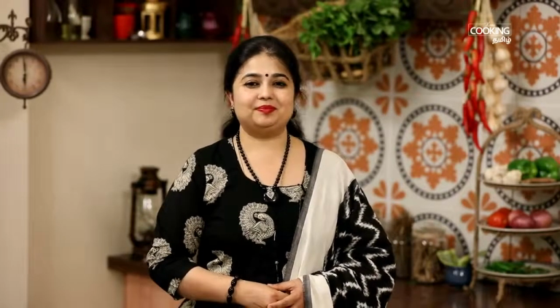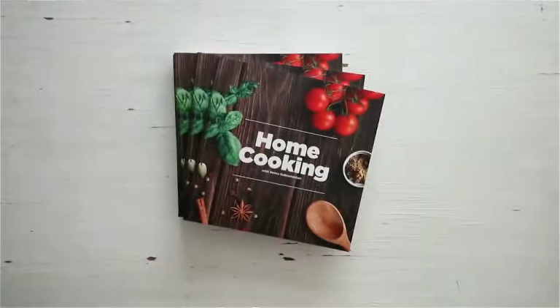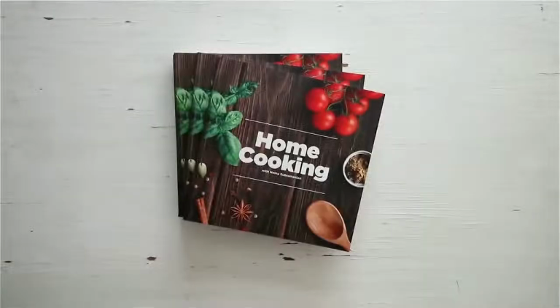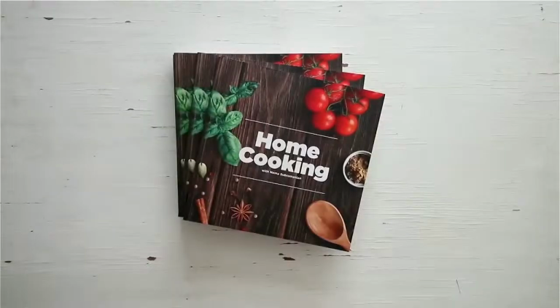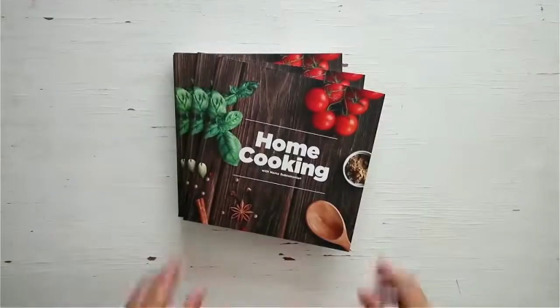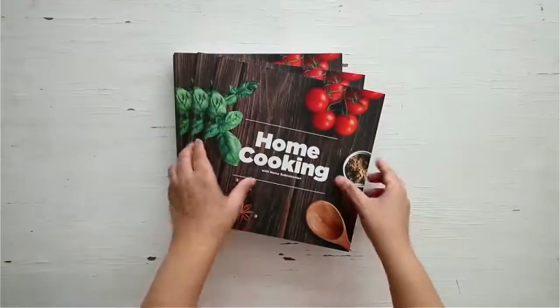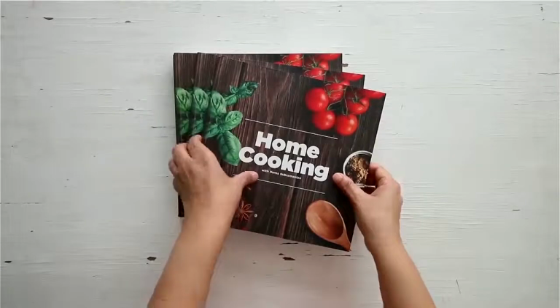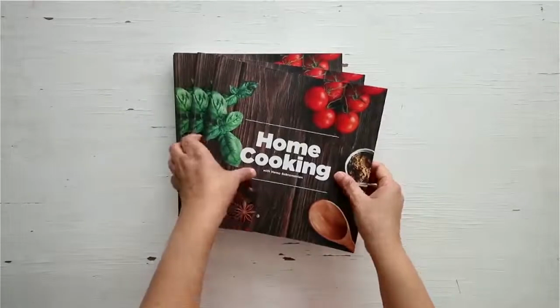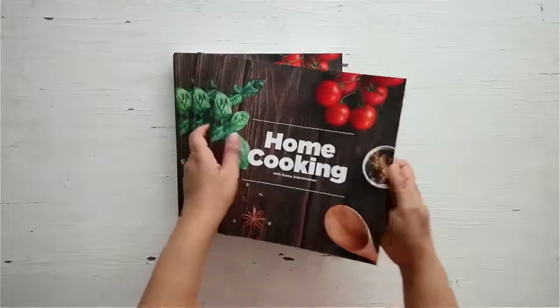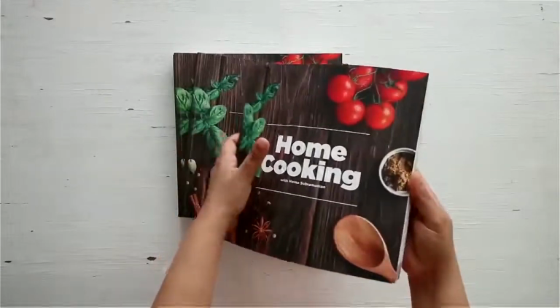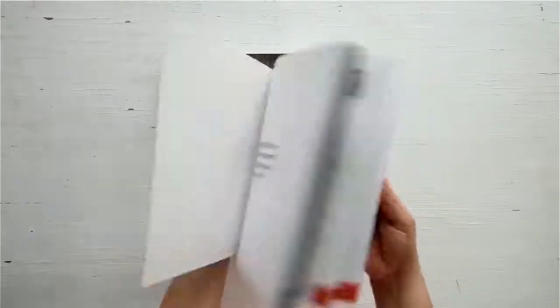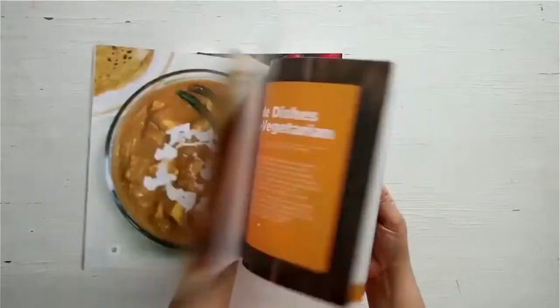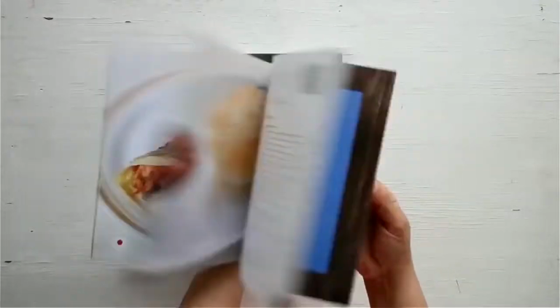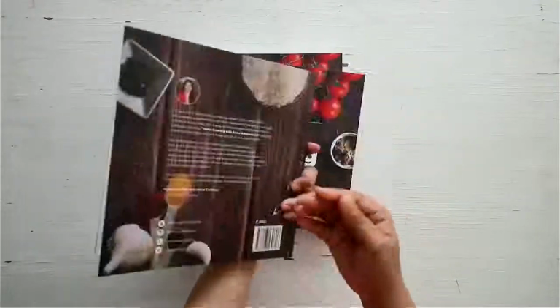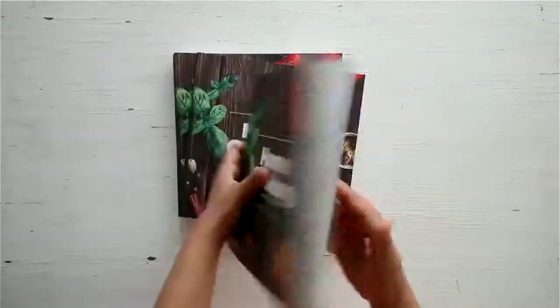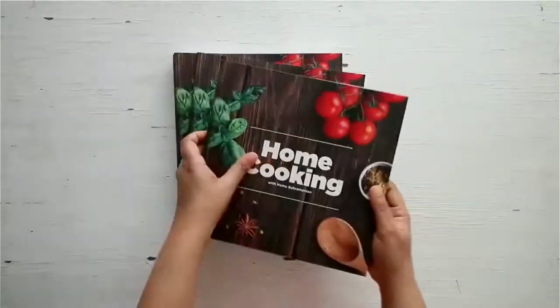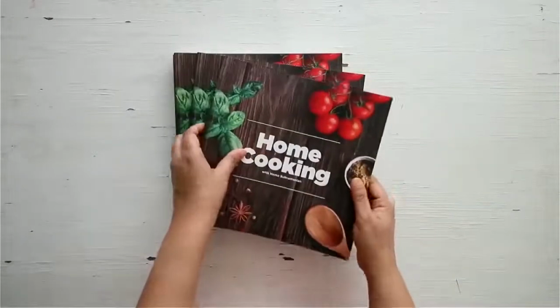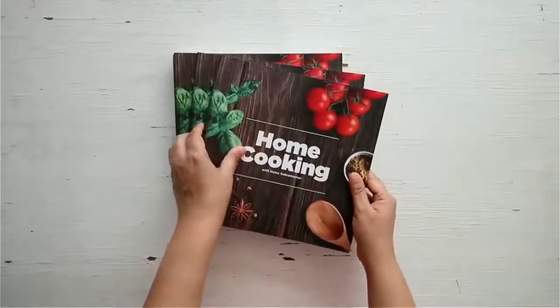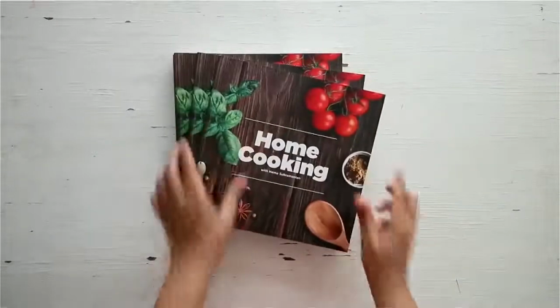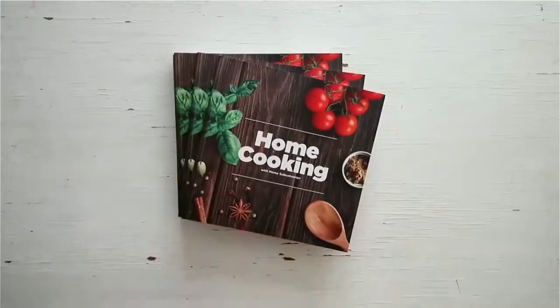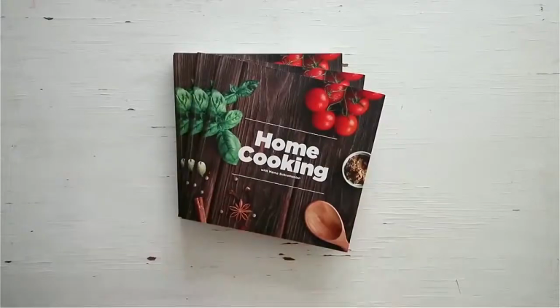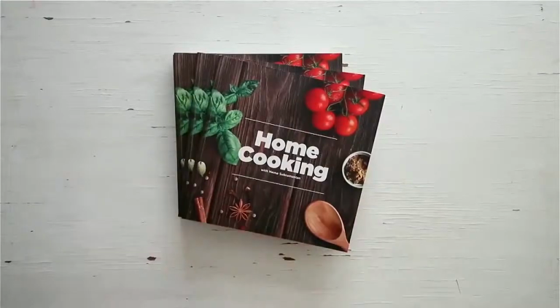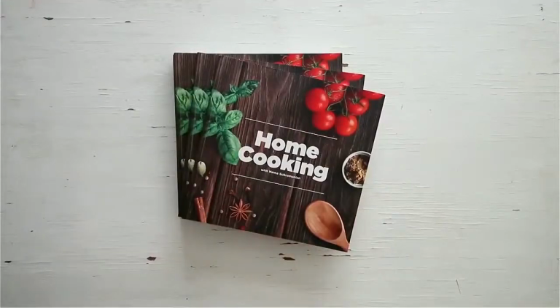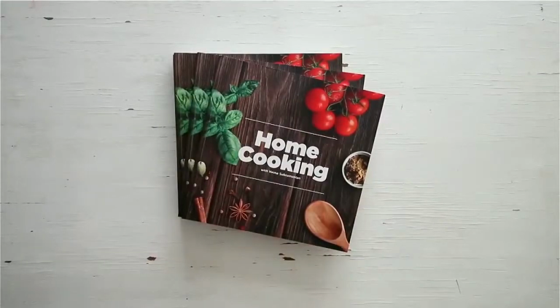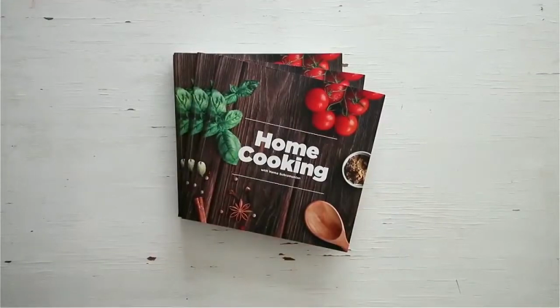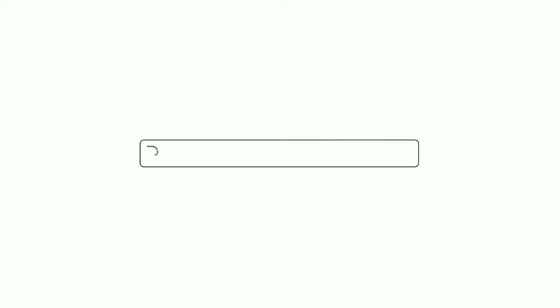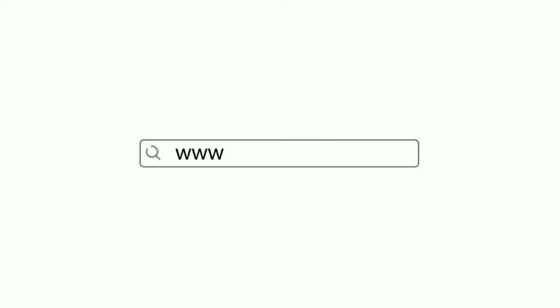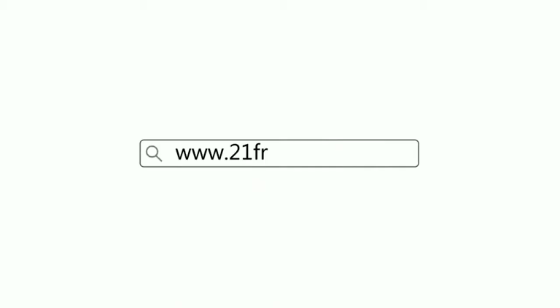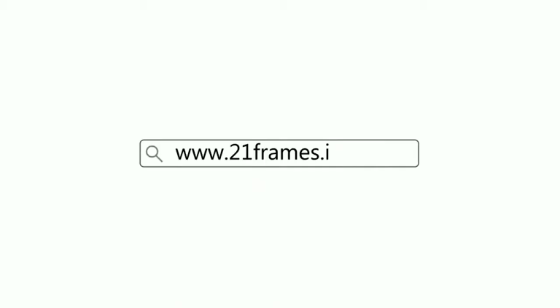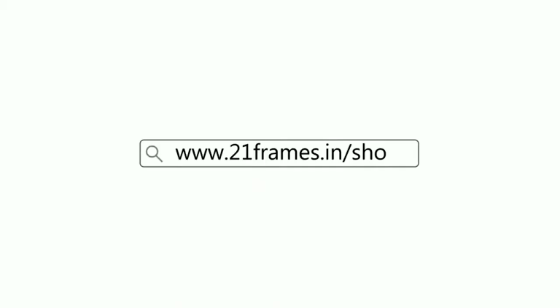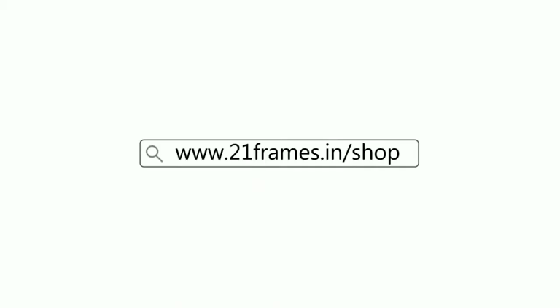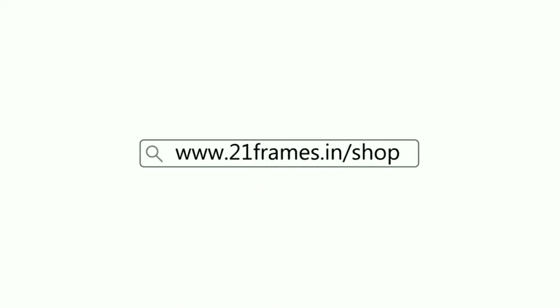You can get a copy of our first edition of the home cooking book on 21st May.